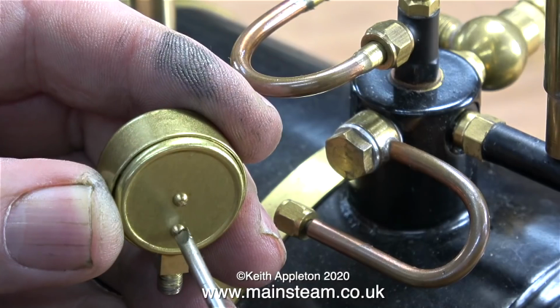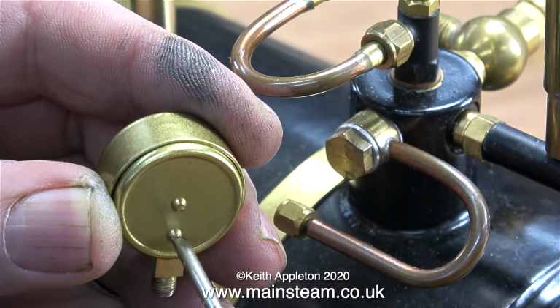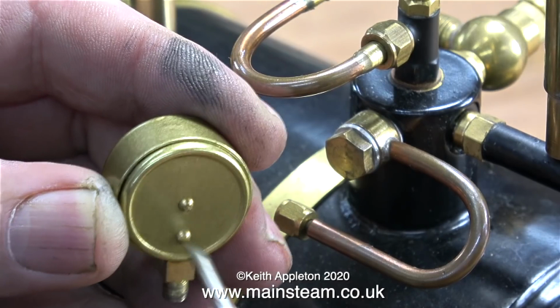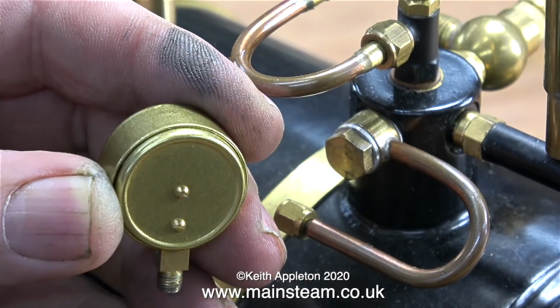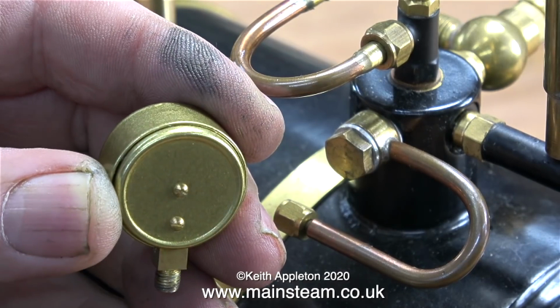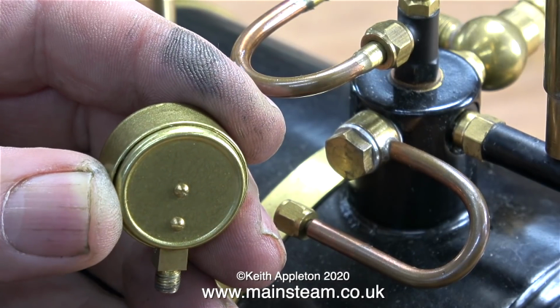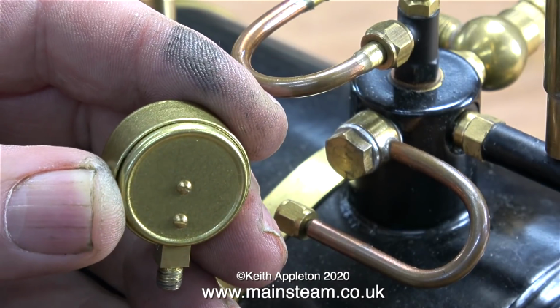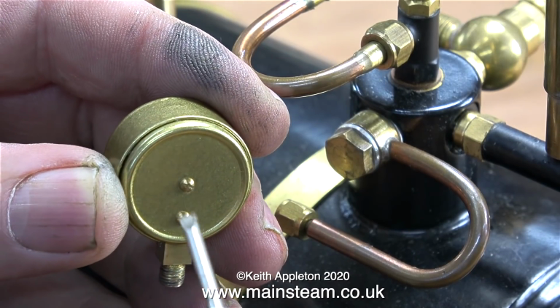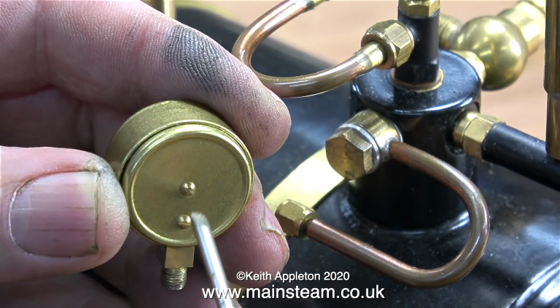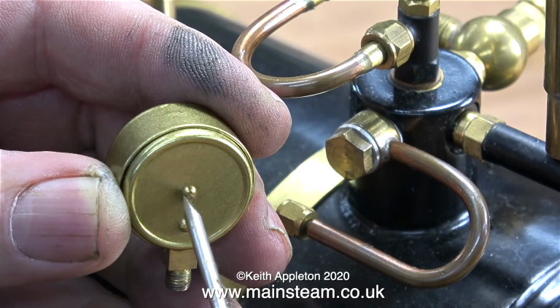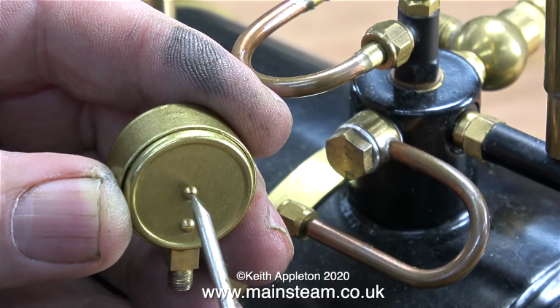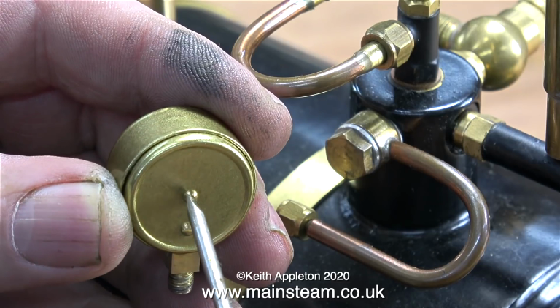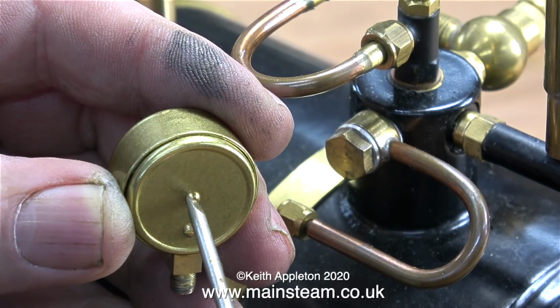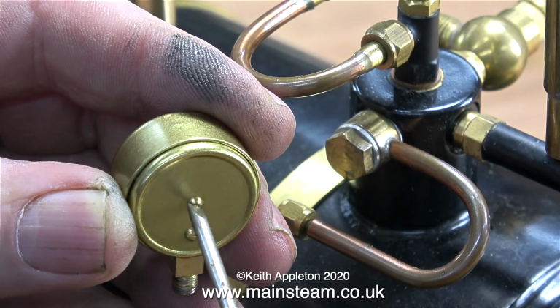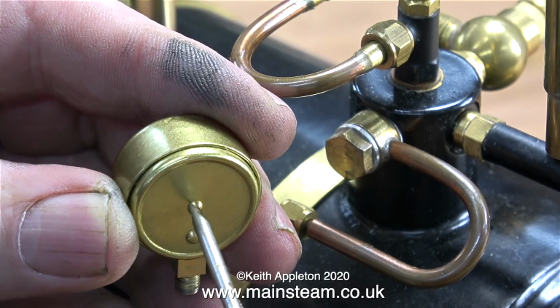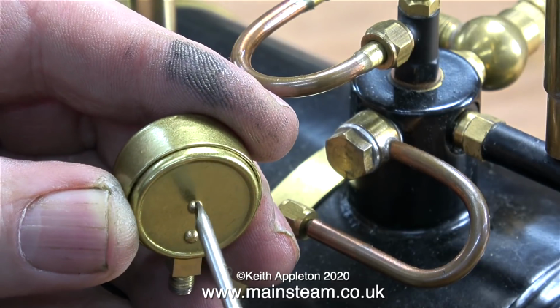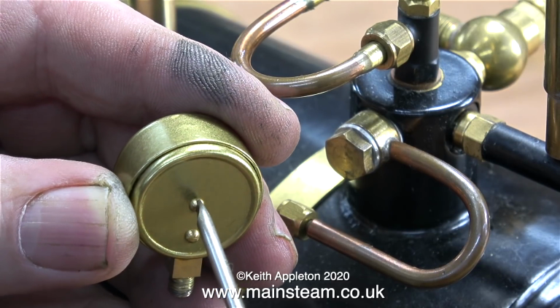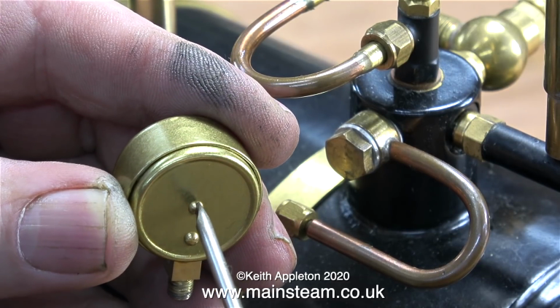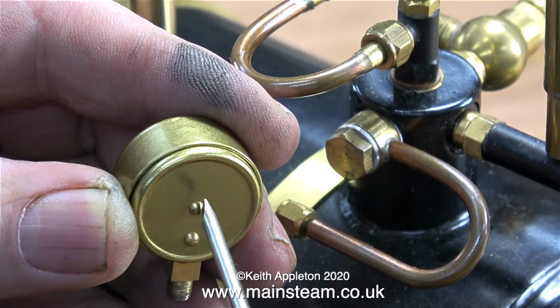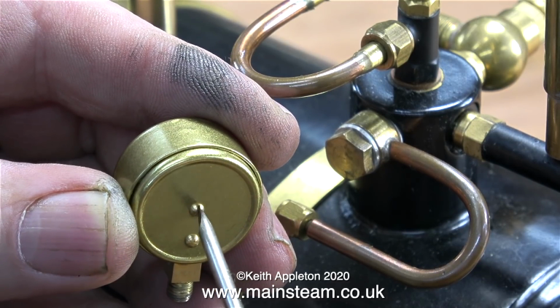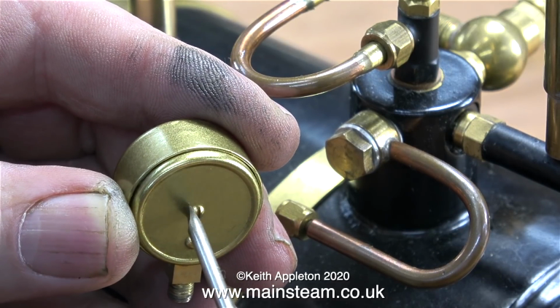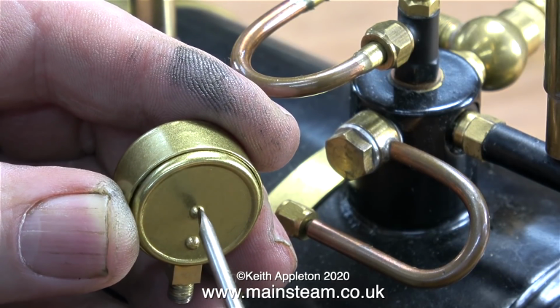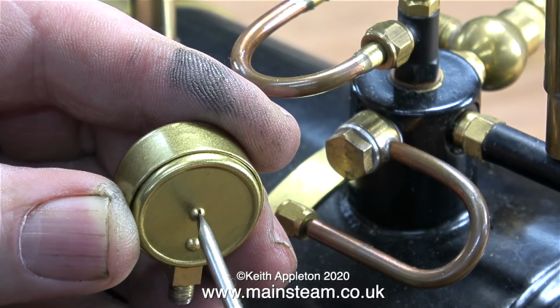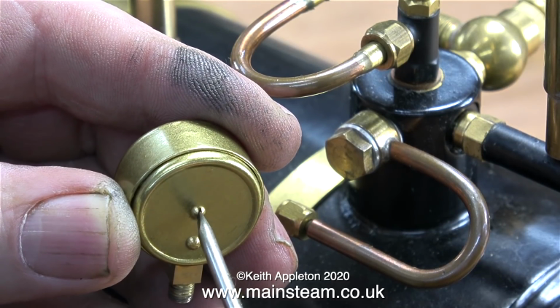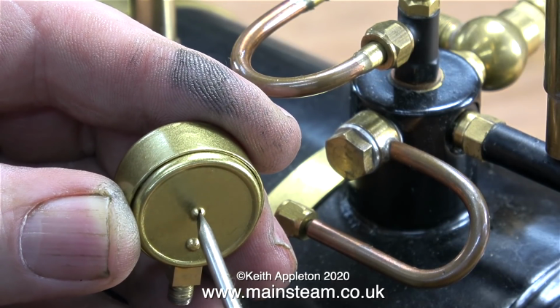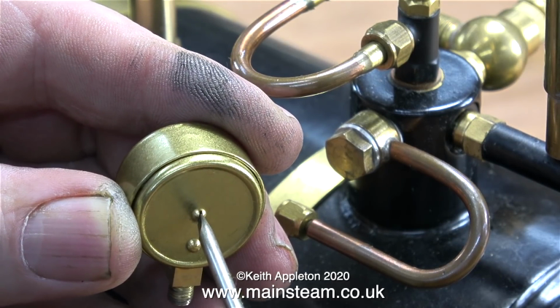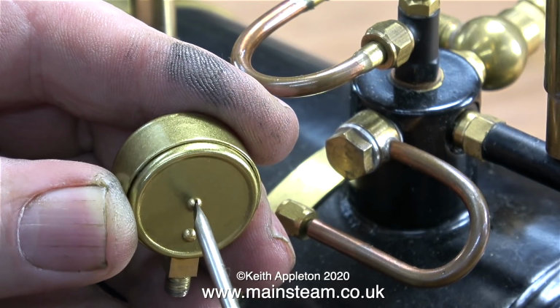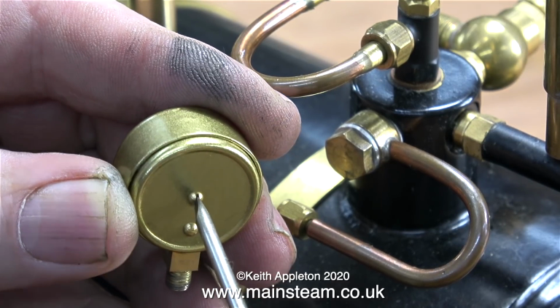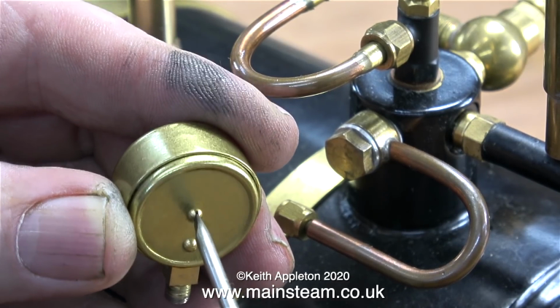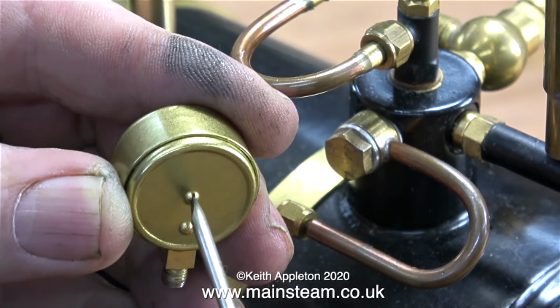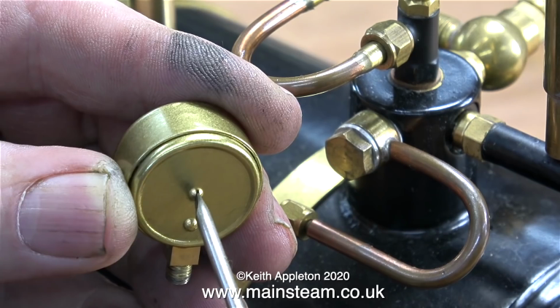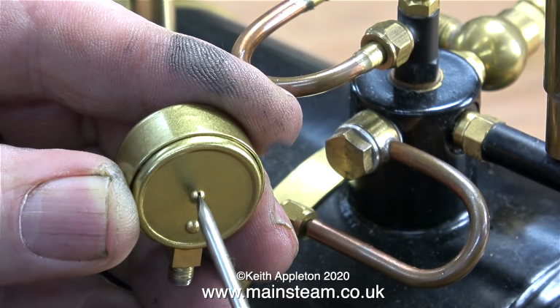I noticed that the housing for the pressure gauge was loose, so I took it off to have a look at it and you can see why — the screws are loose. I'm tightening up the screws and now there should be no more looseness of the casing.